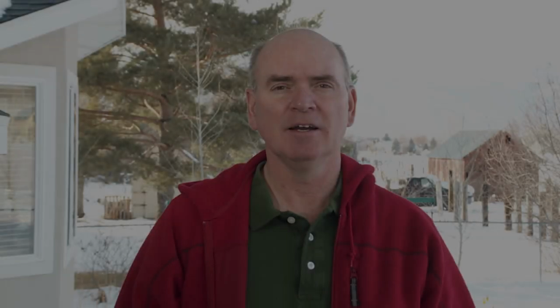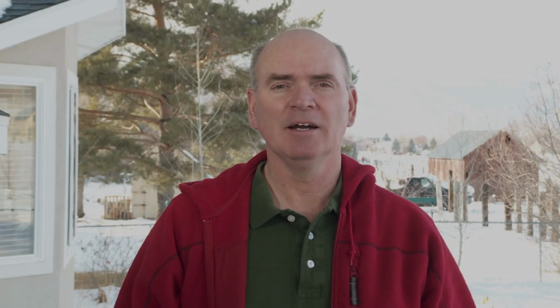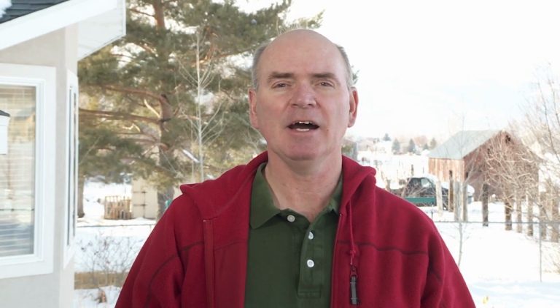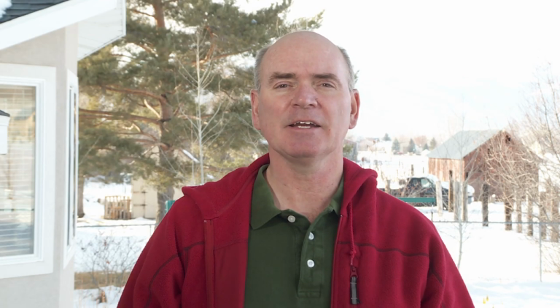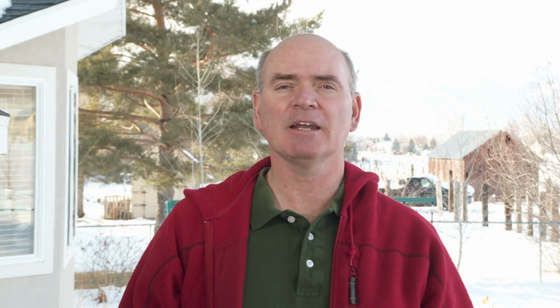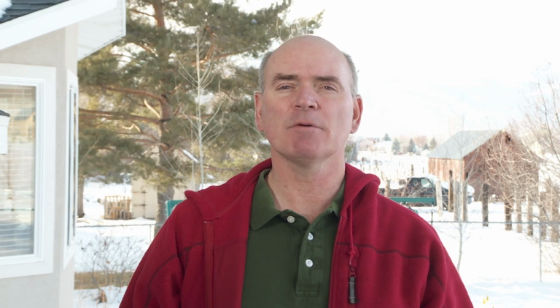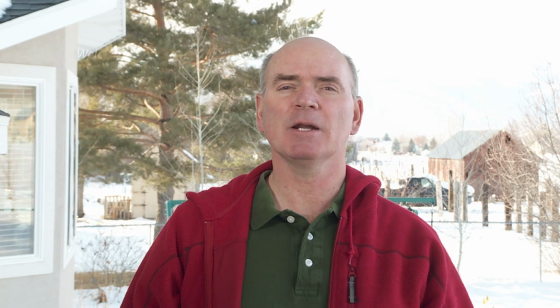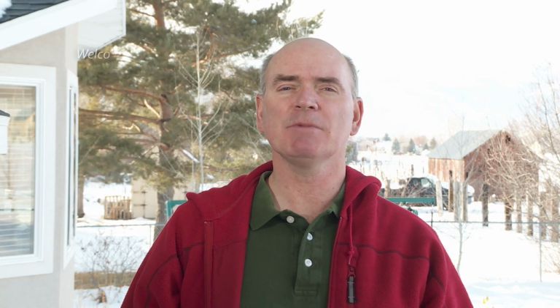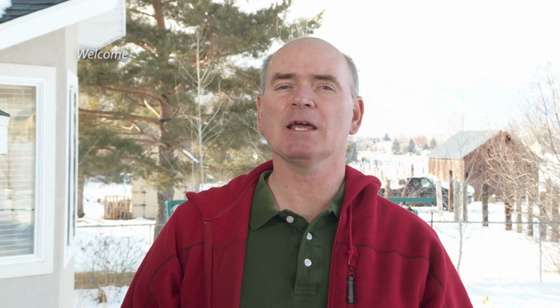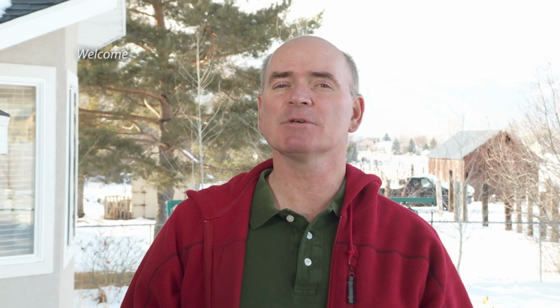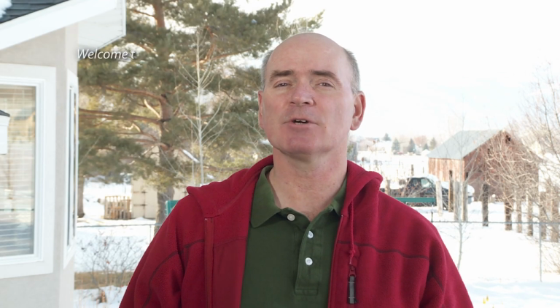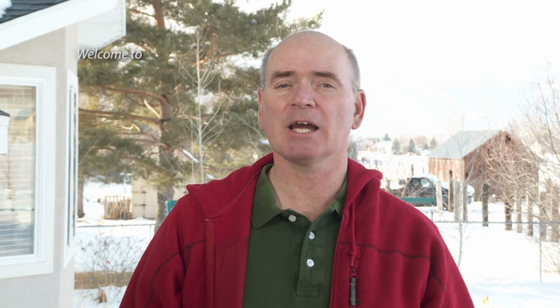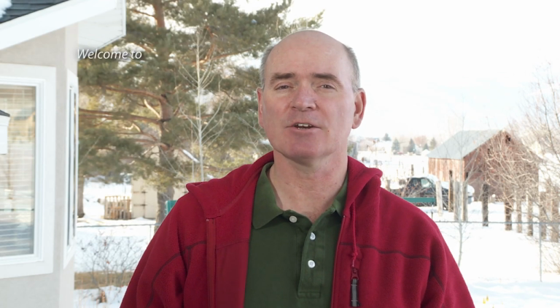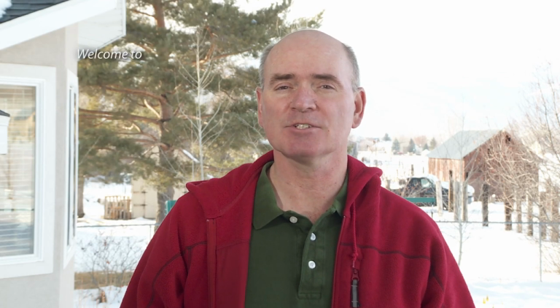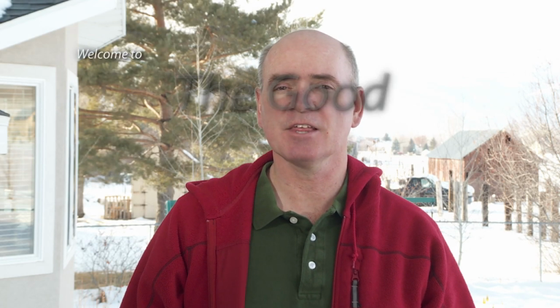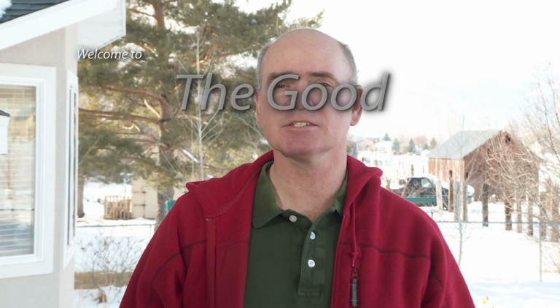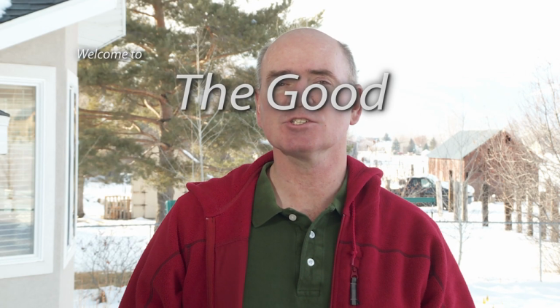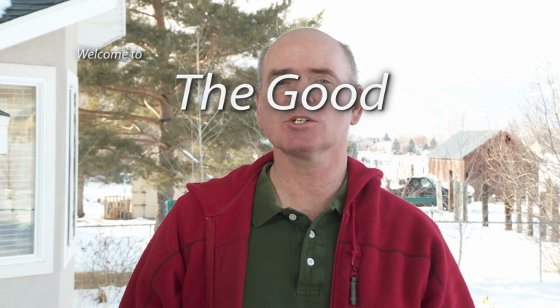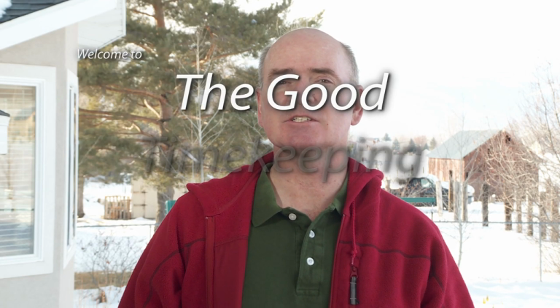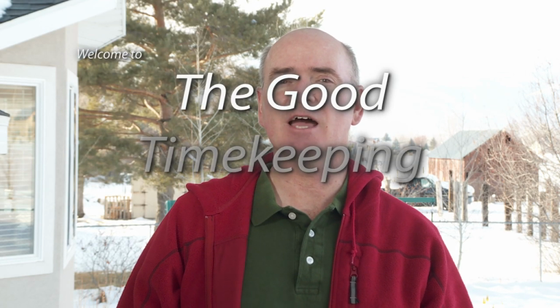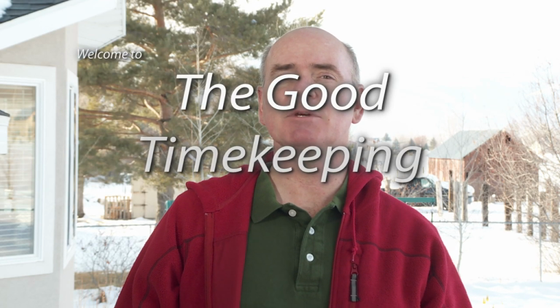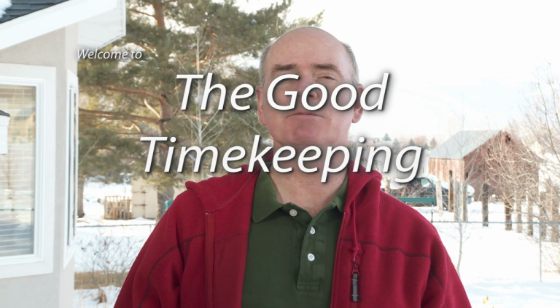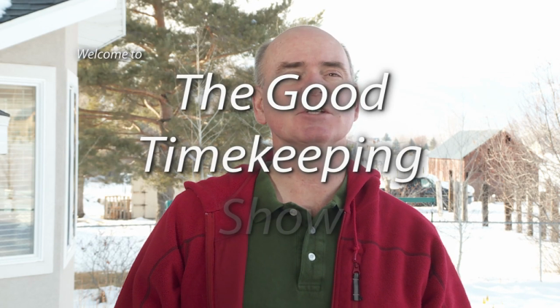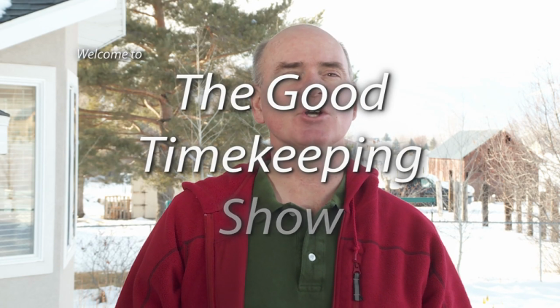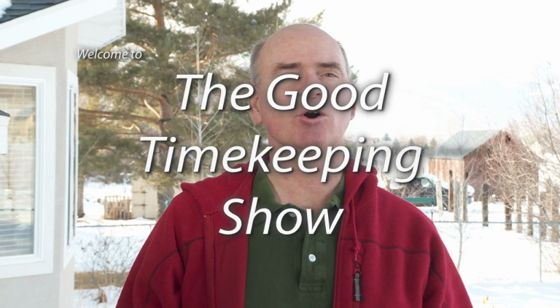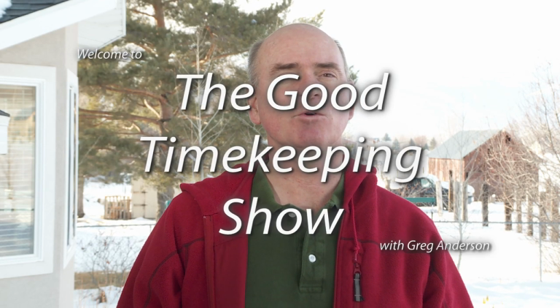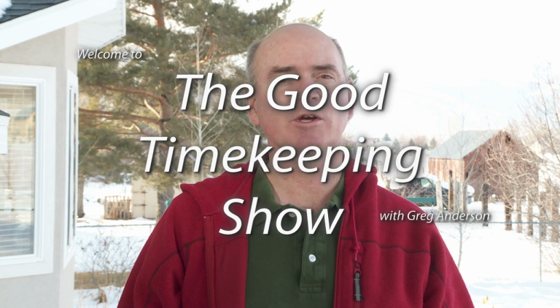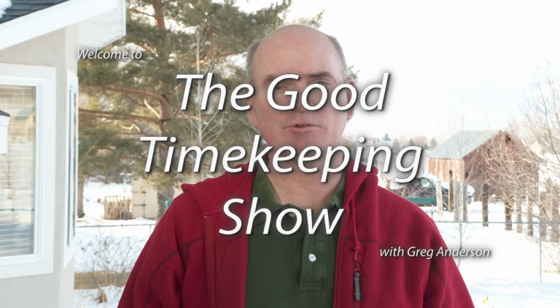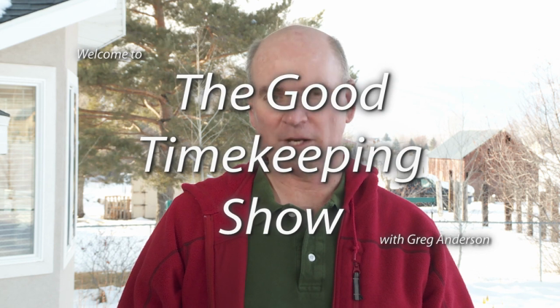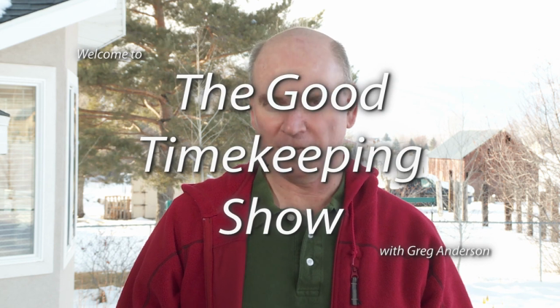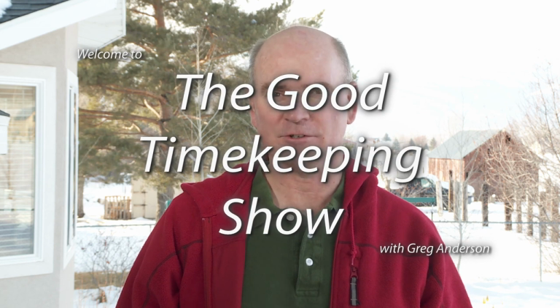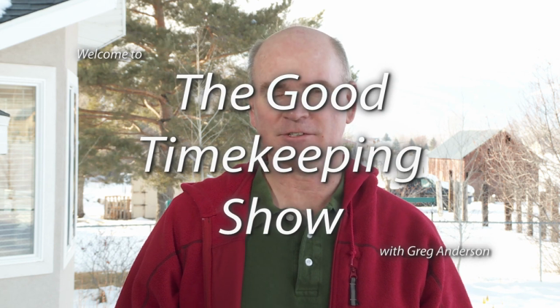Hi again, everybody. My name is Greg Anderson, and this is the Good Timekeeping Show with Greg Anderson.